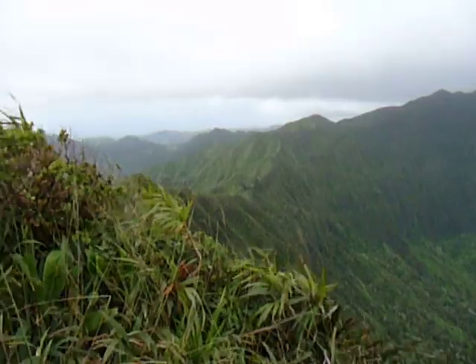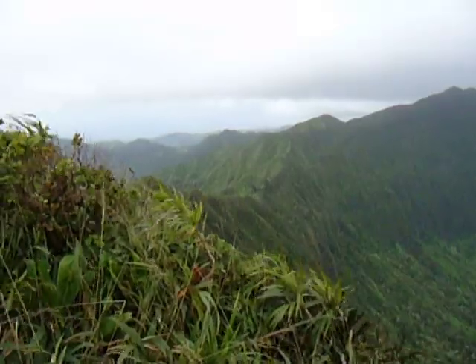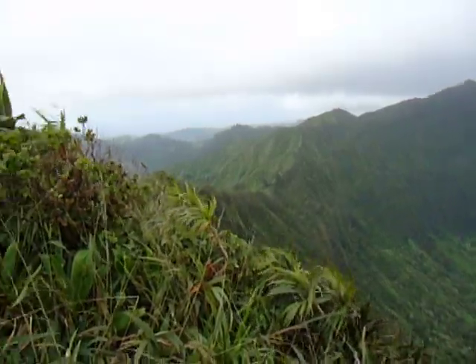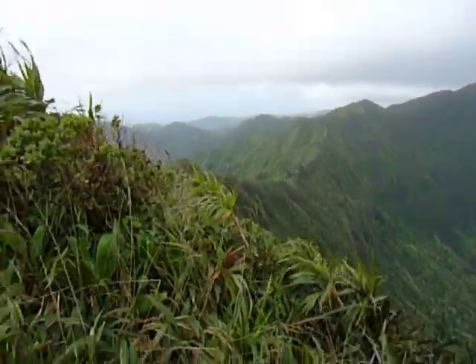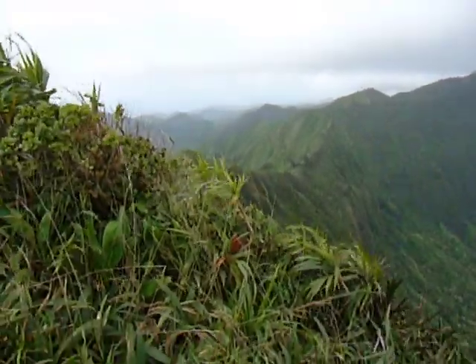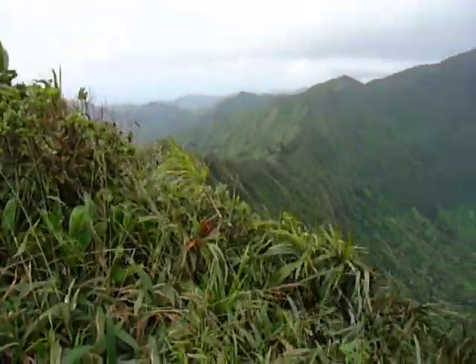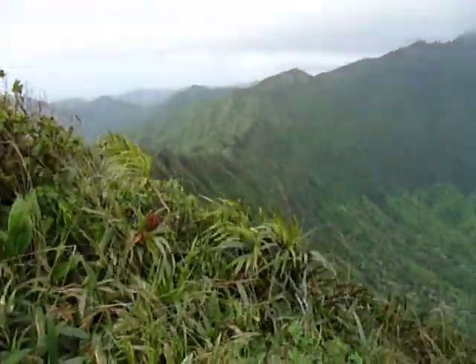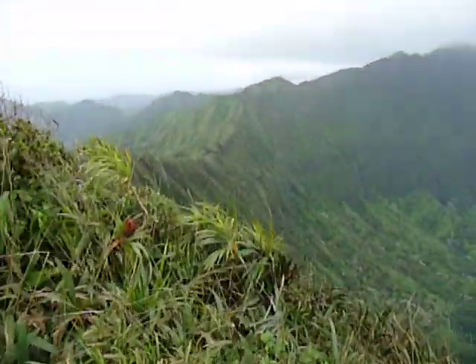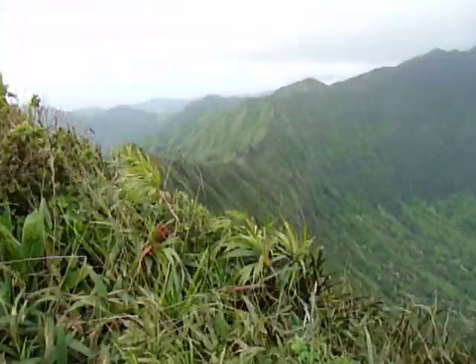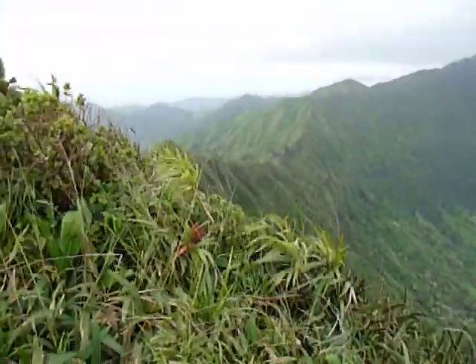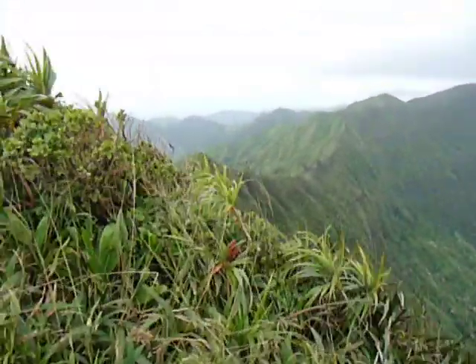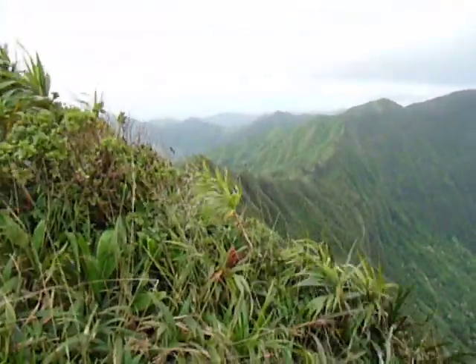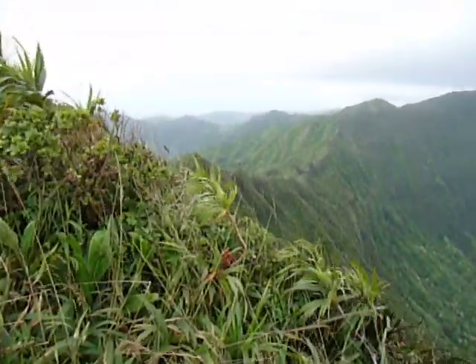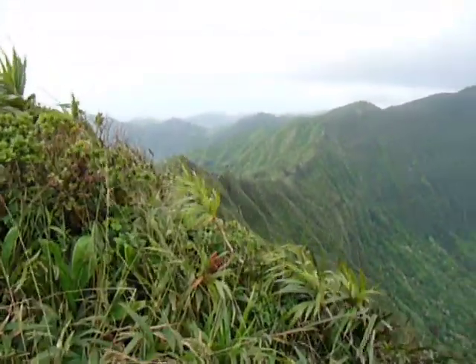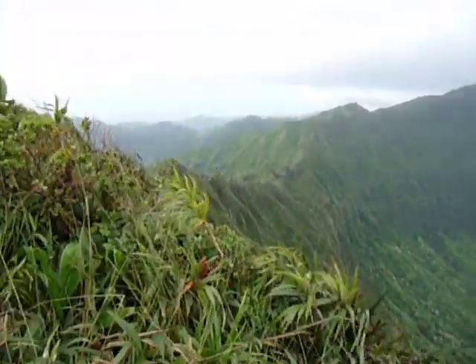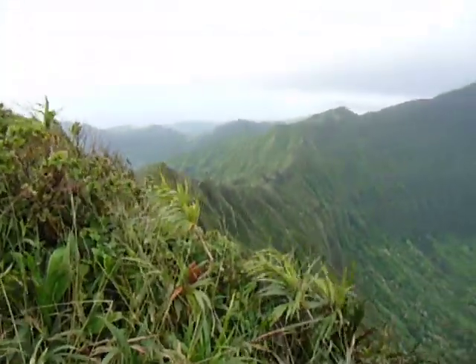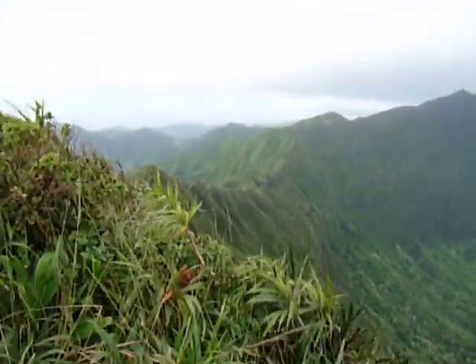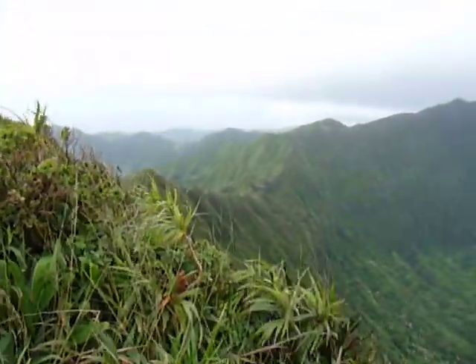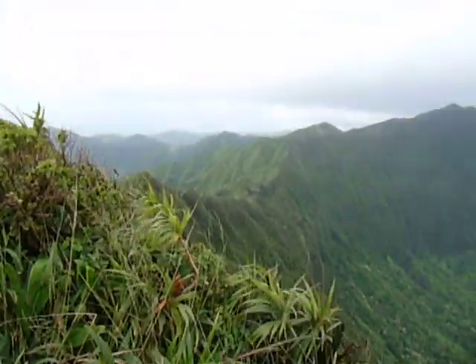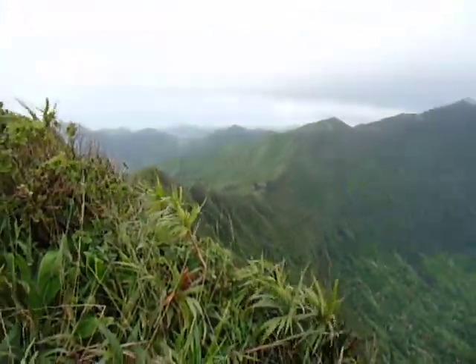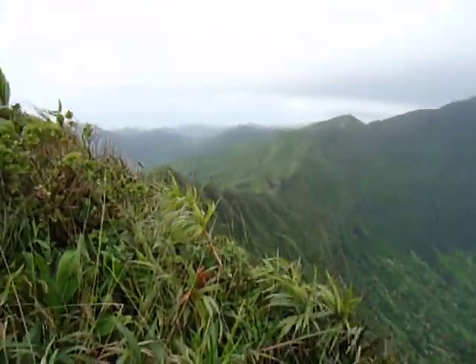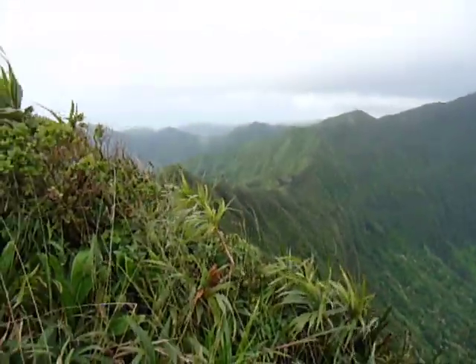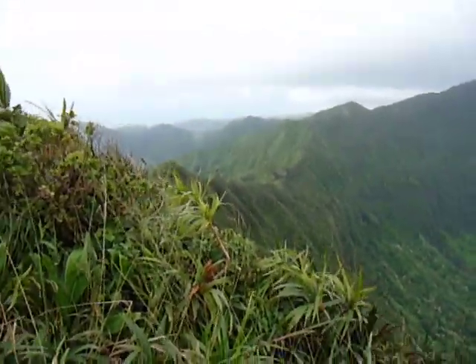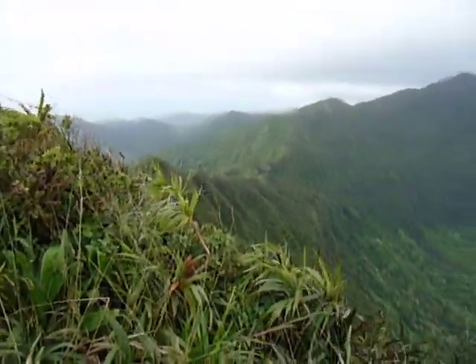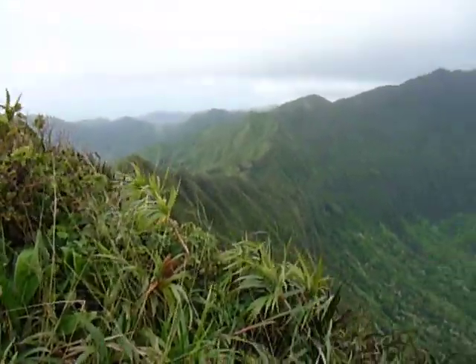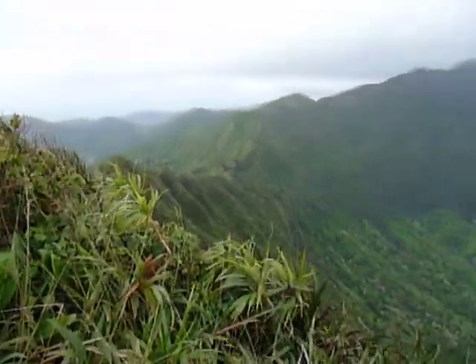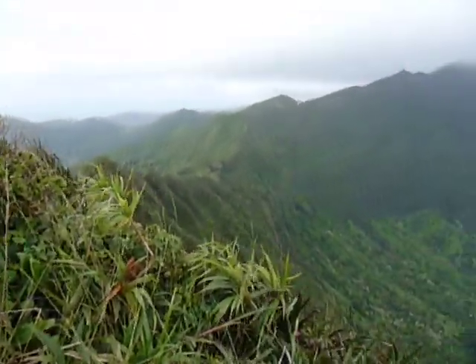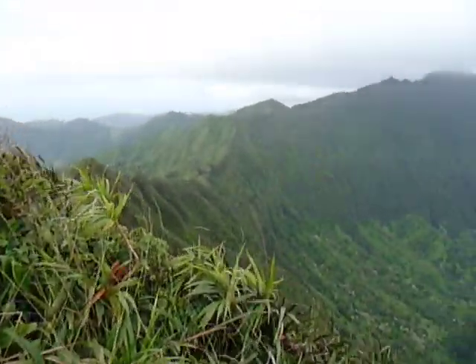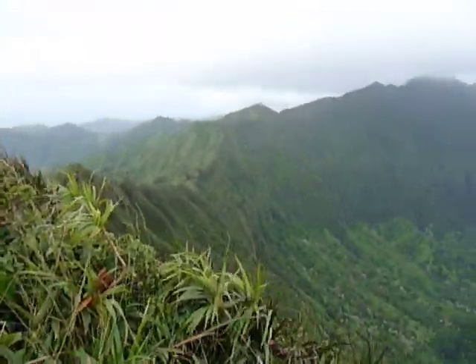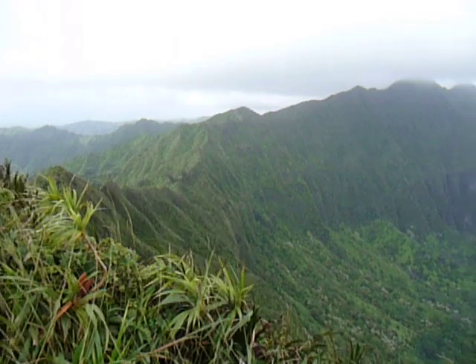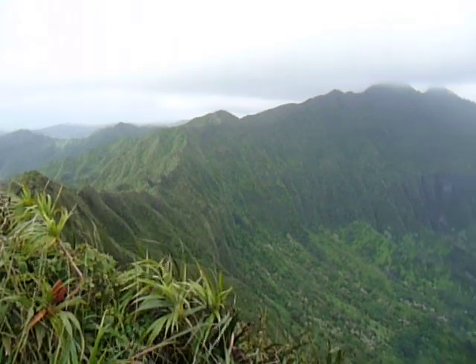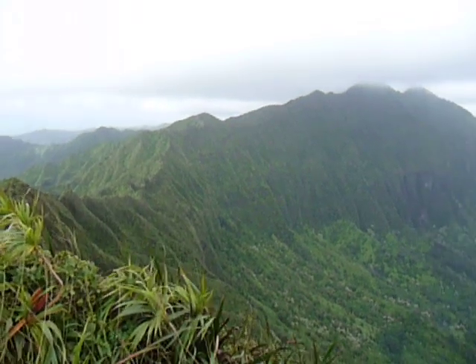Actually up here, you can crest walk up to those, but it's very, very dangerous.